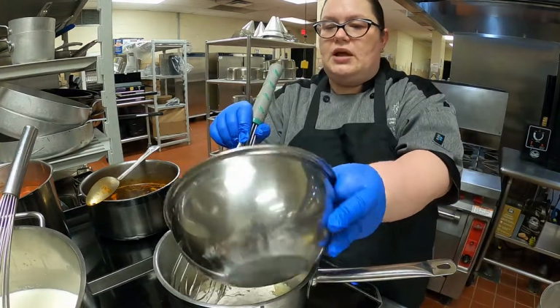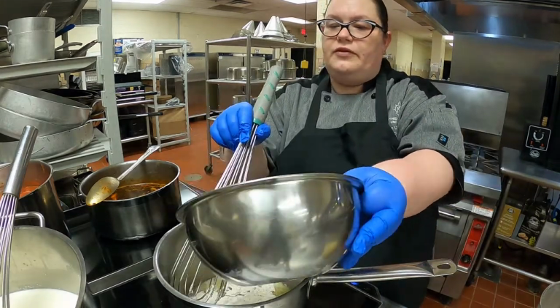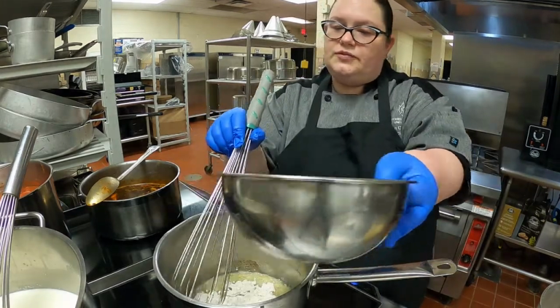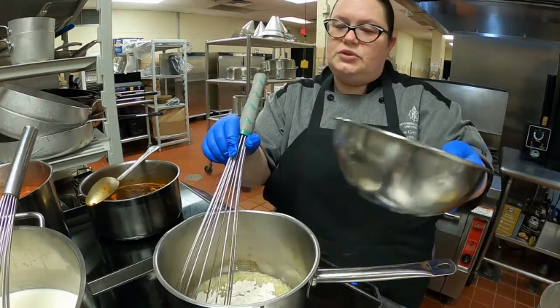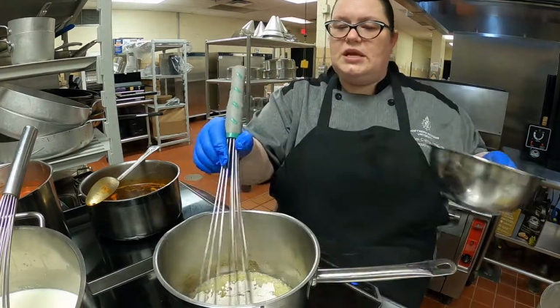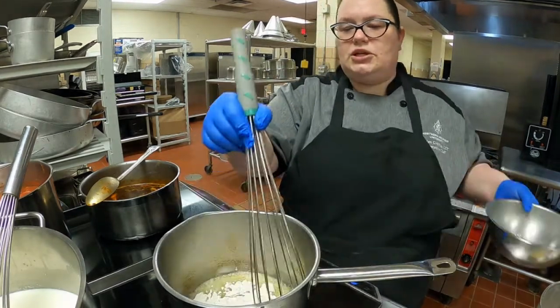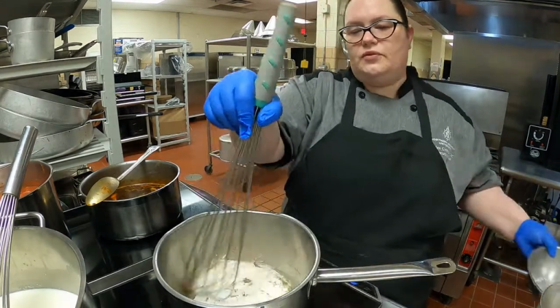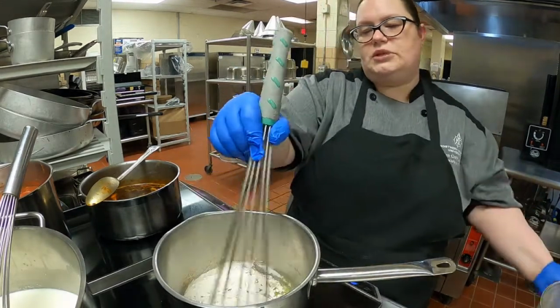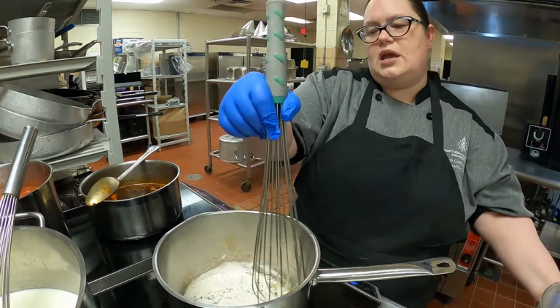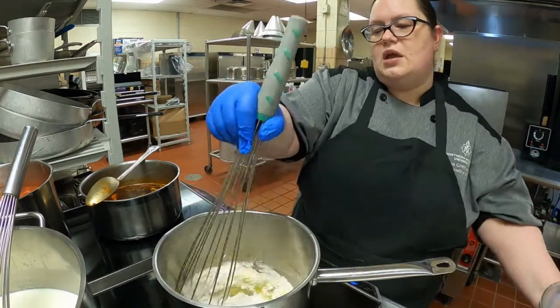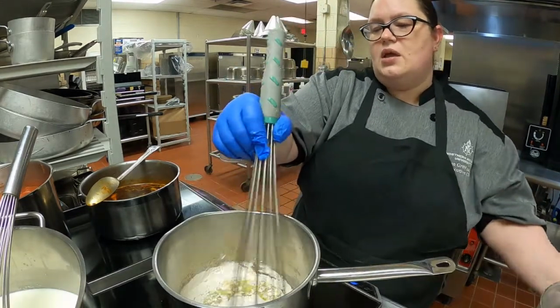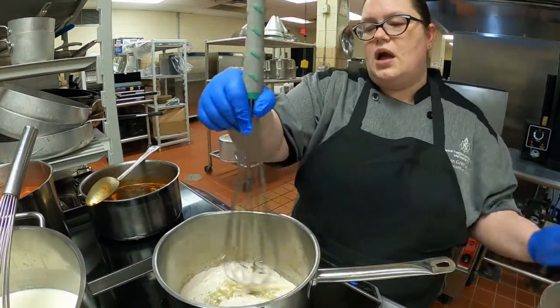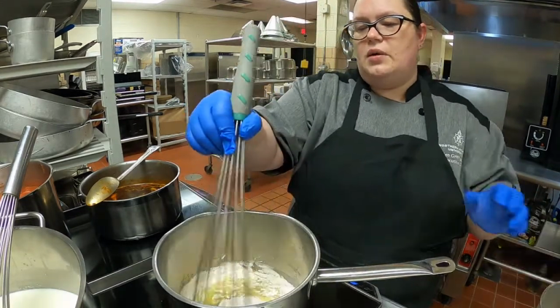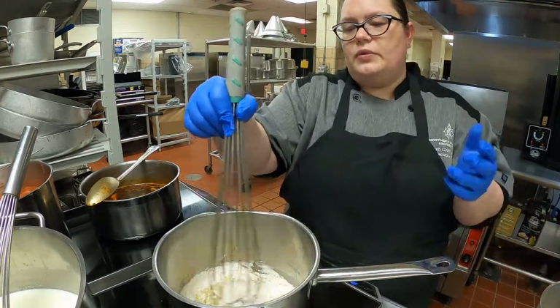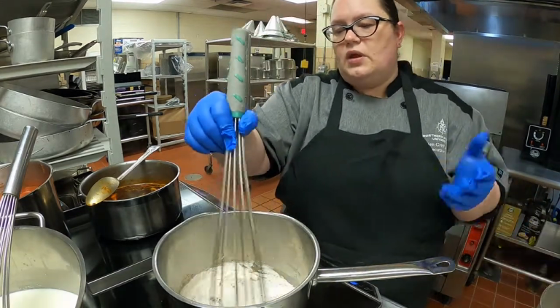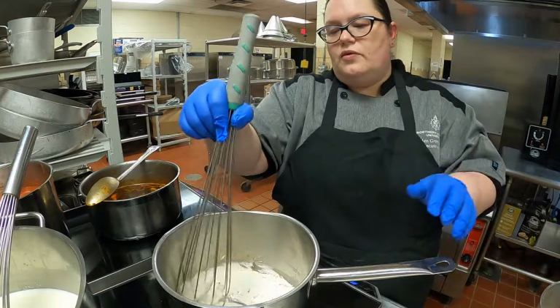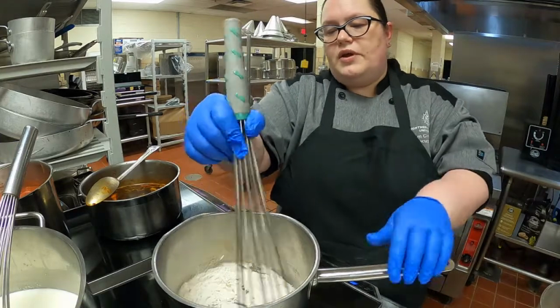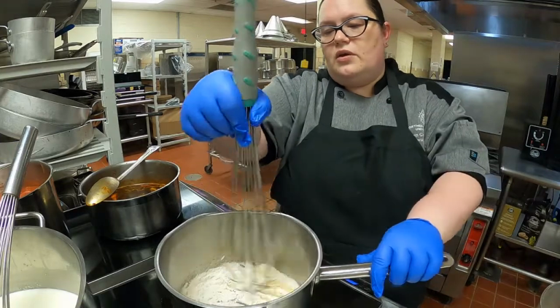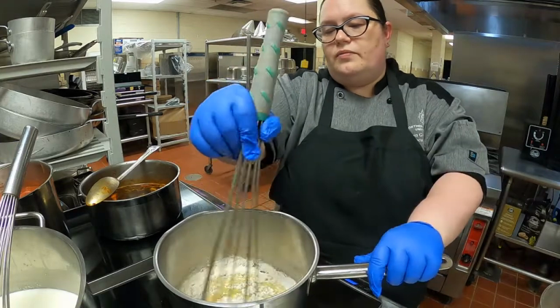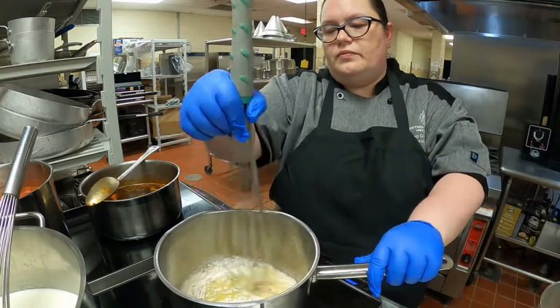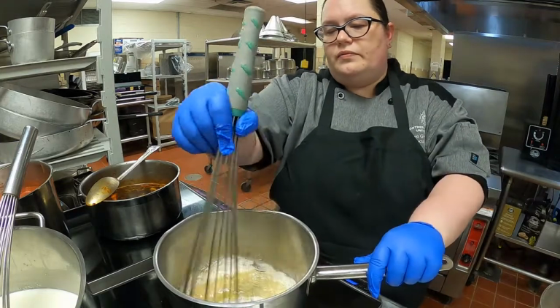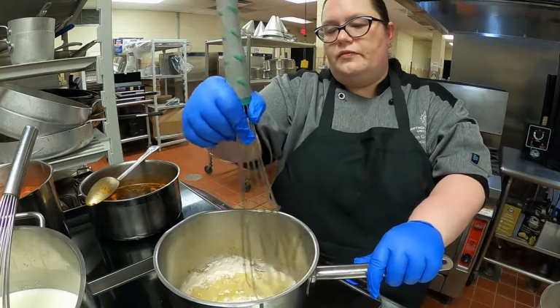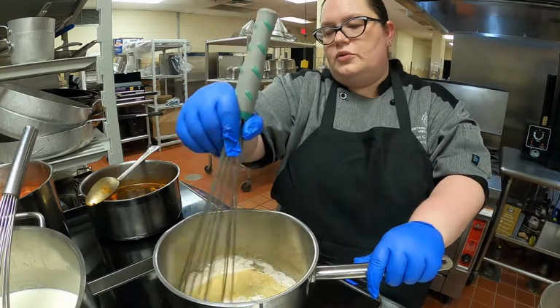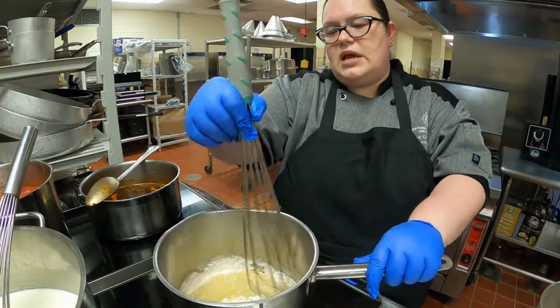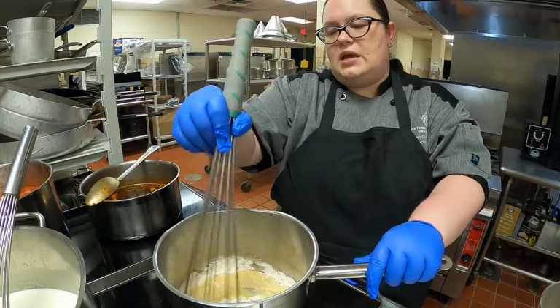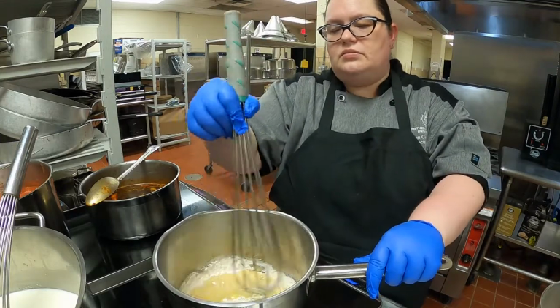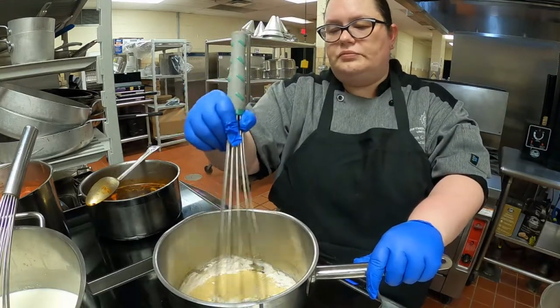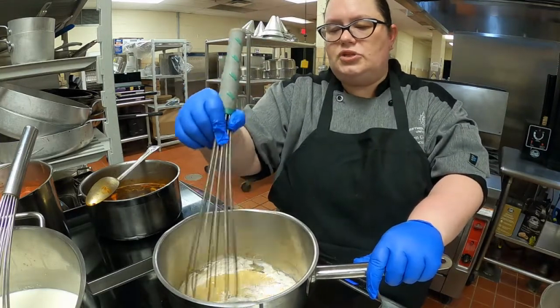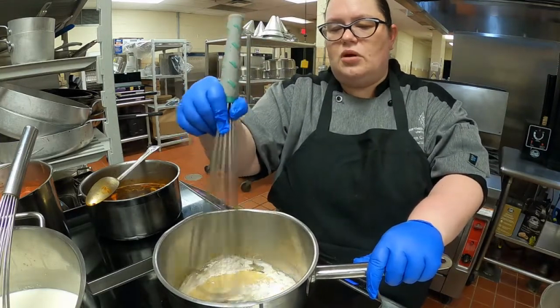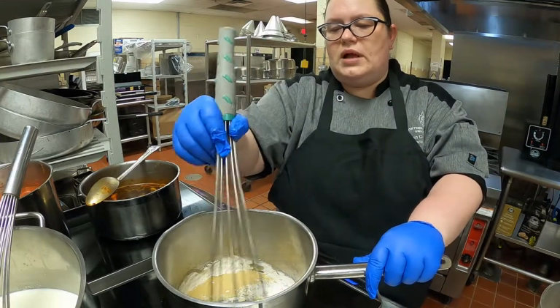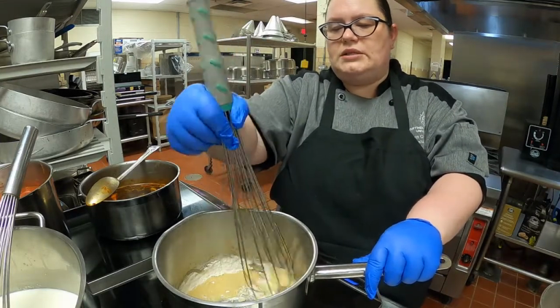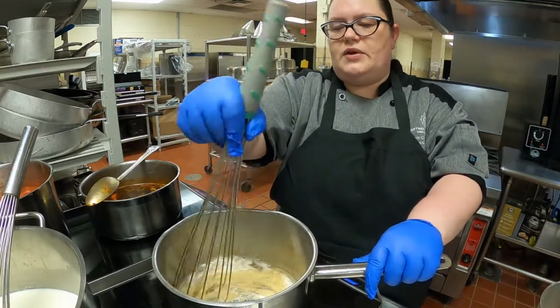You can have fish velouté, chicken velouté, veal velouté — so lots of different types.